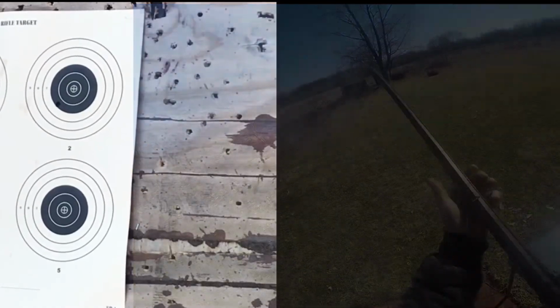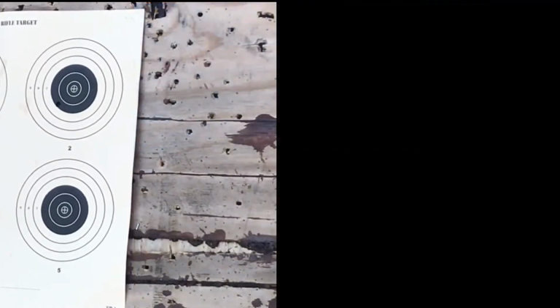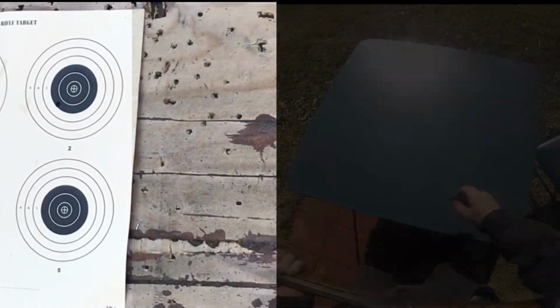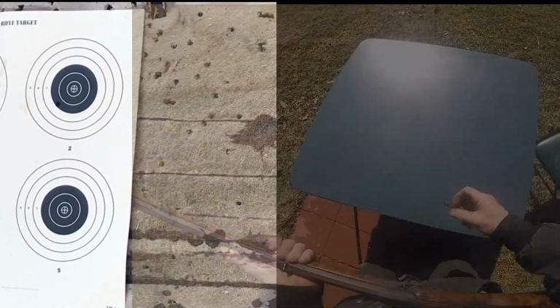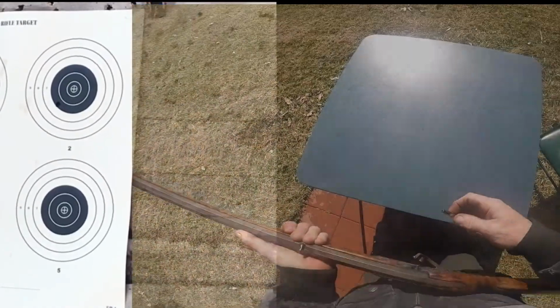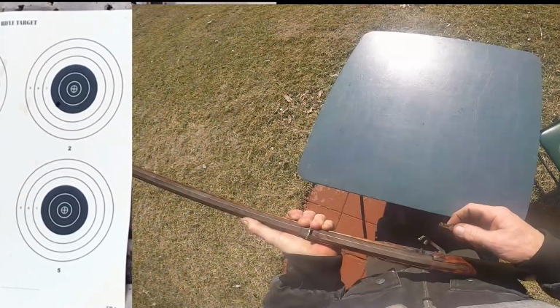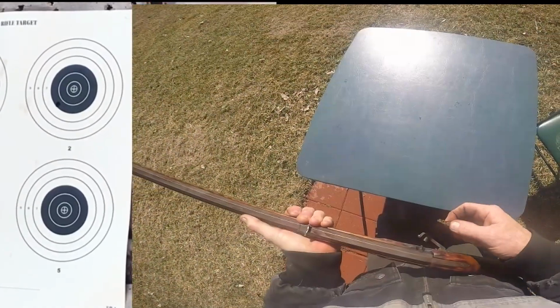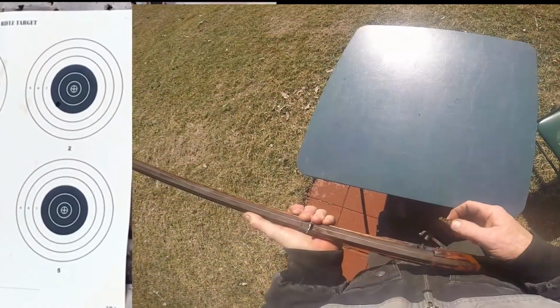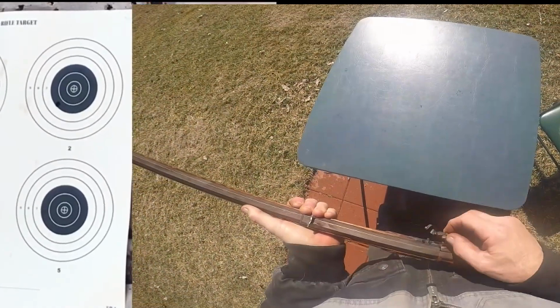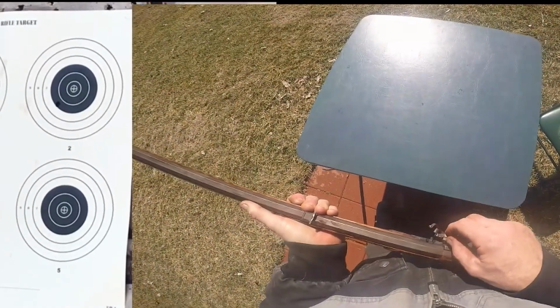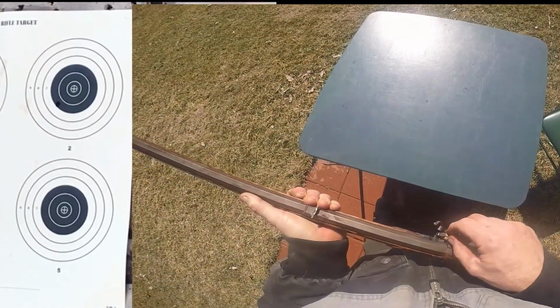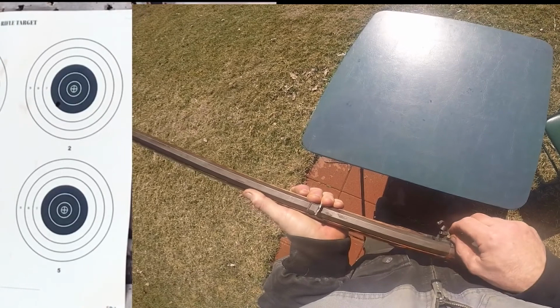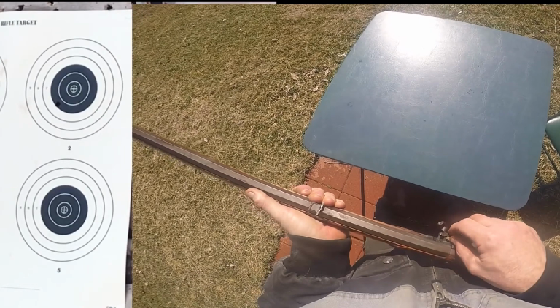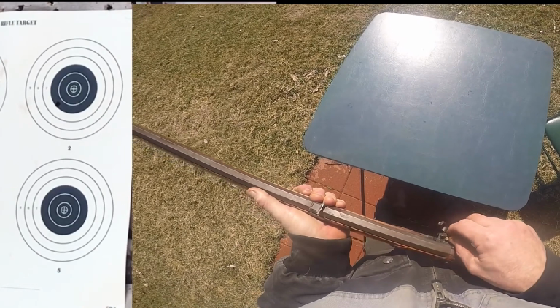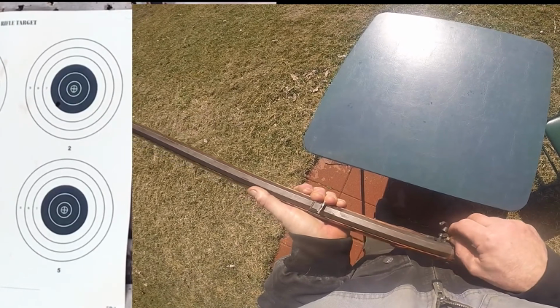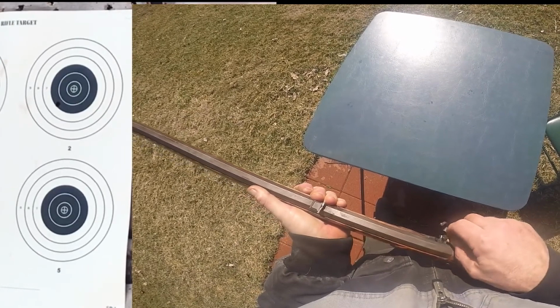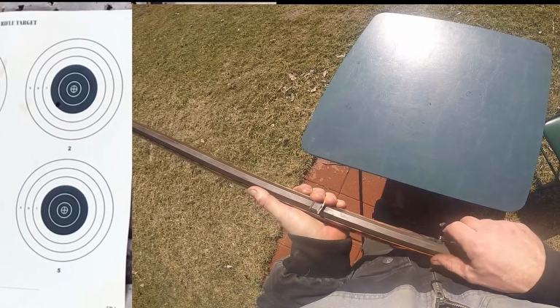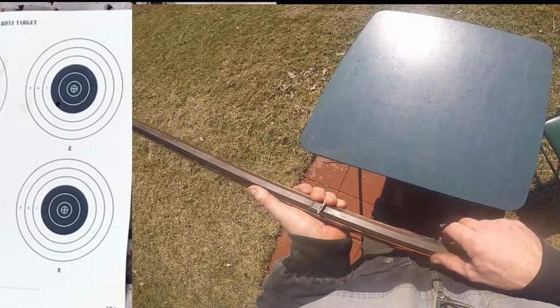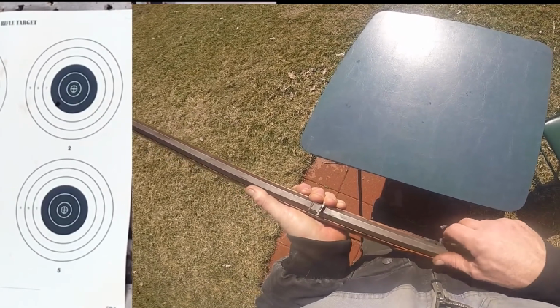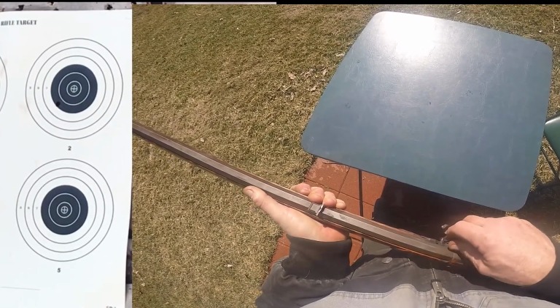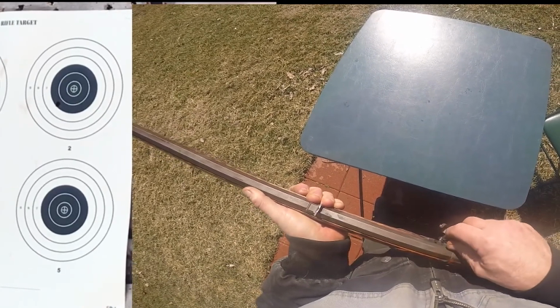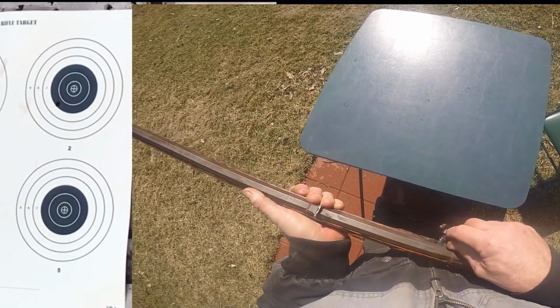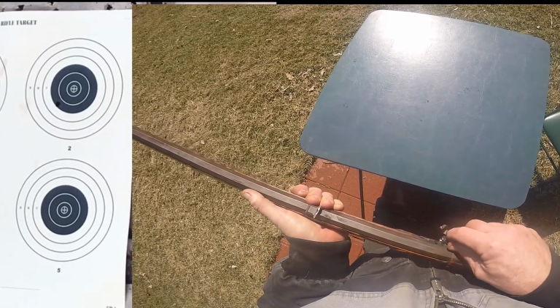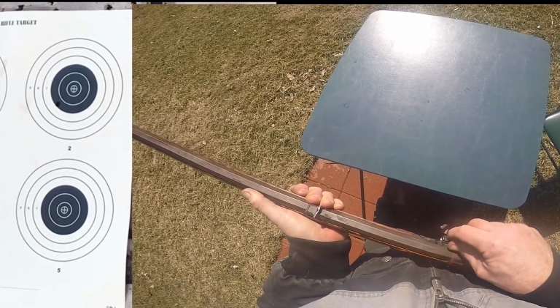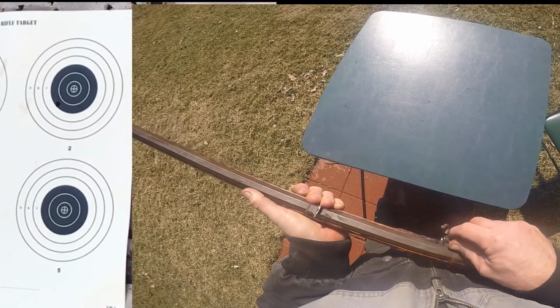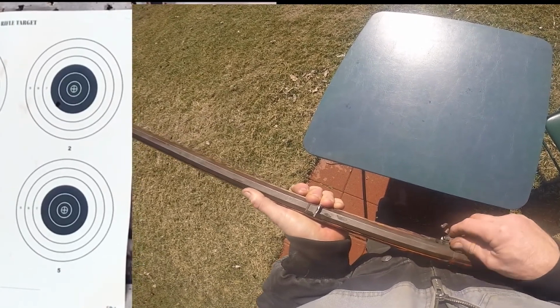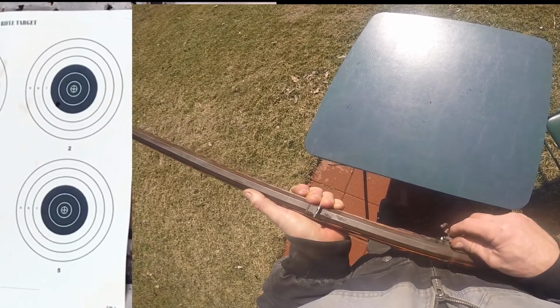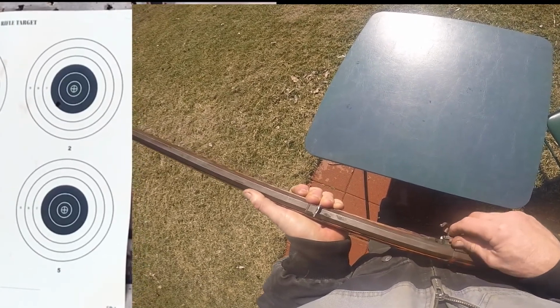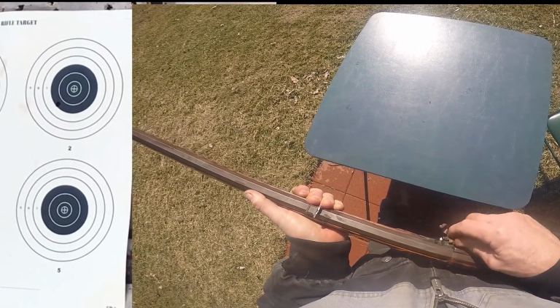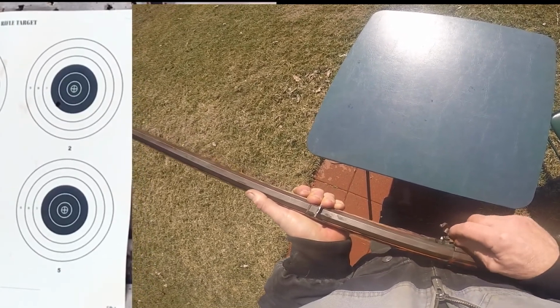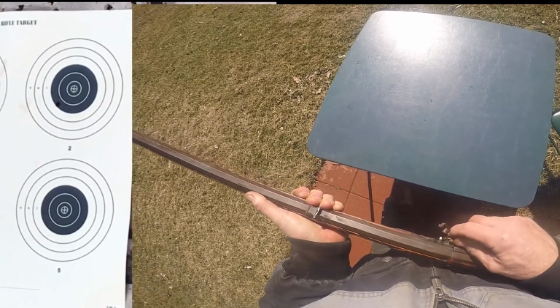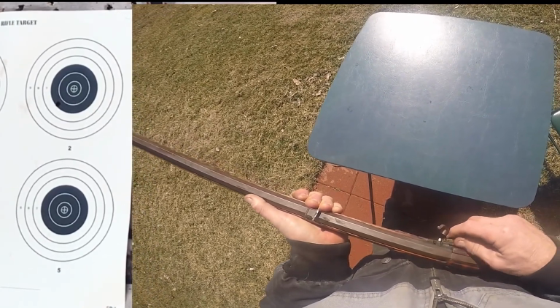If you've not shot black powder, you ought to give it a shot. It's a lot of fun.